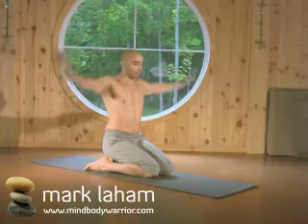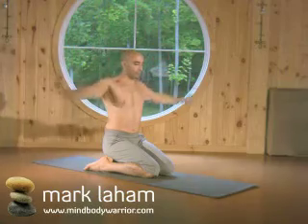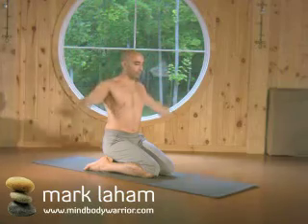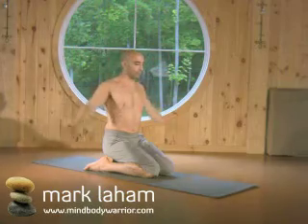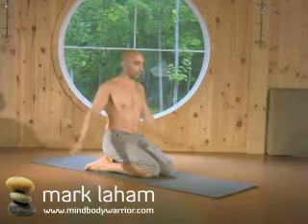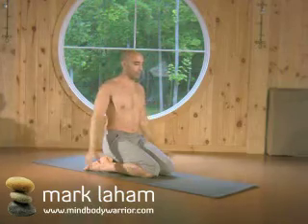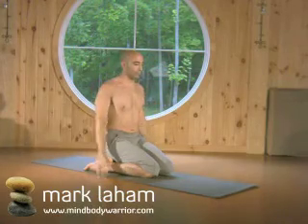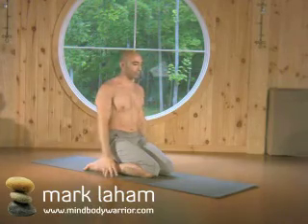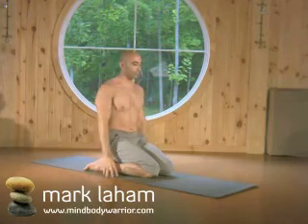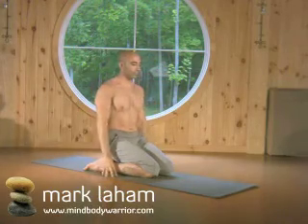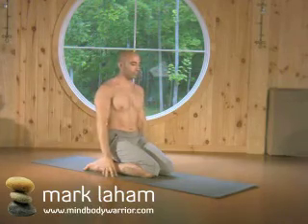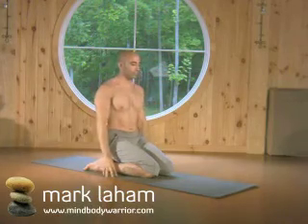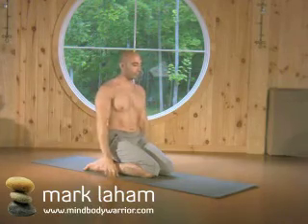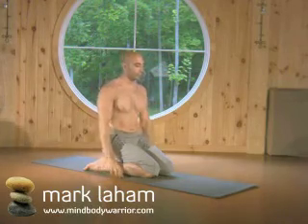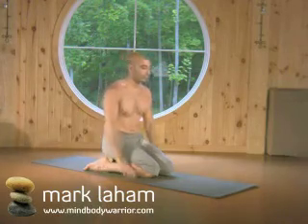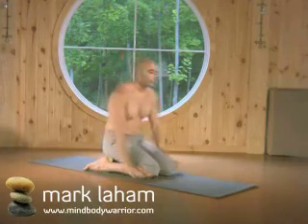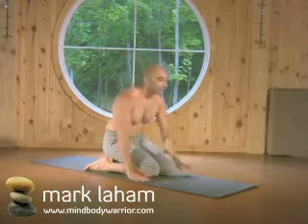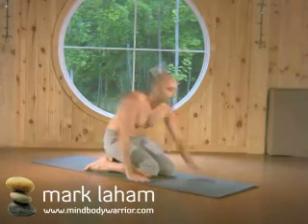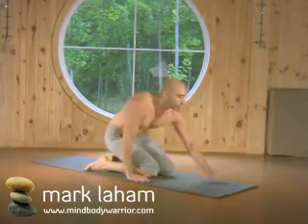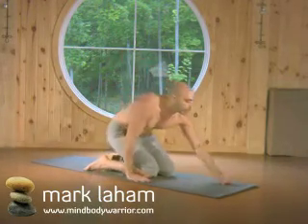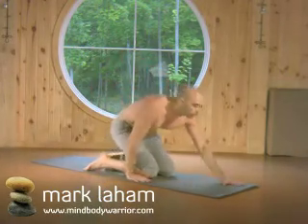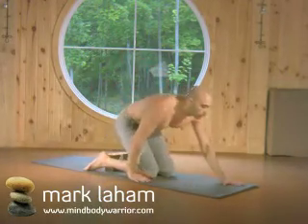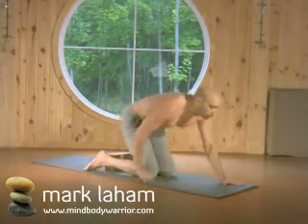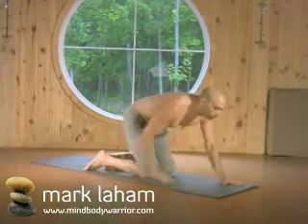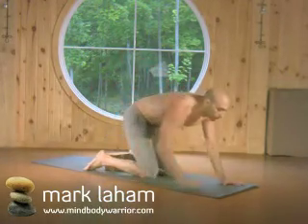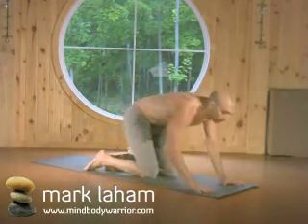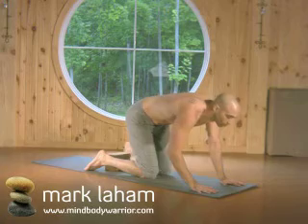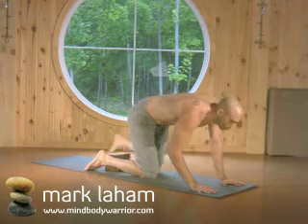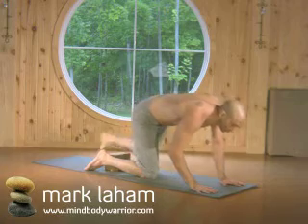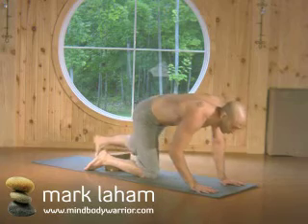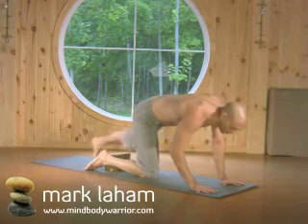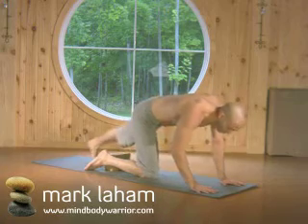To come out of the pose, you extend the hands out, curl the toes under, lift up into the down dog.